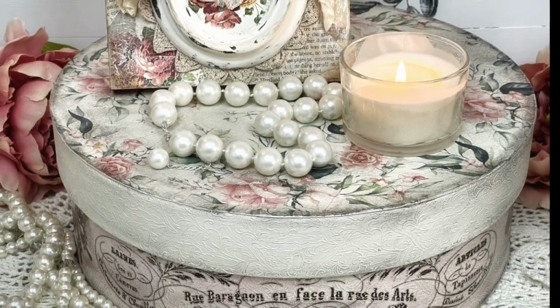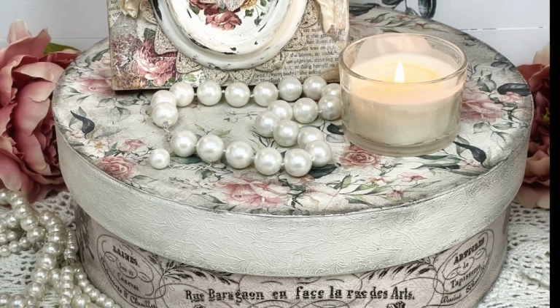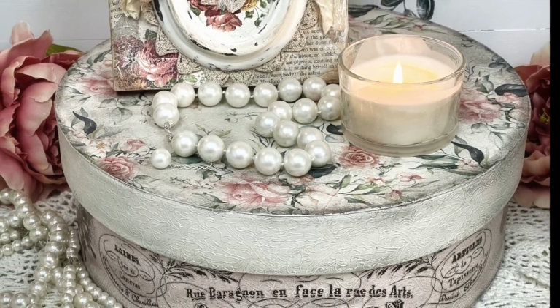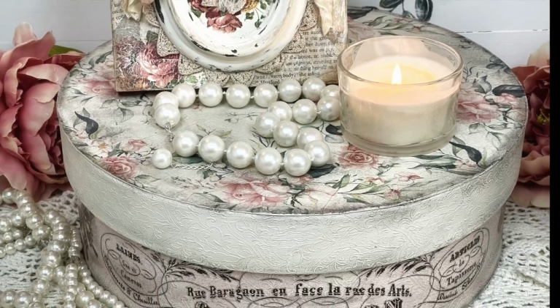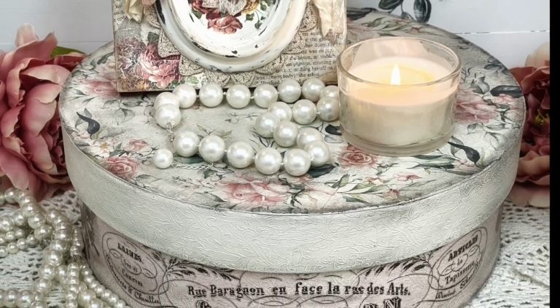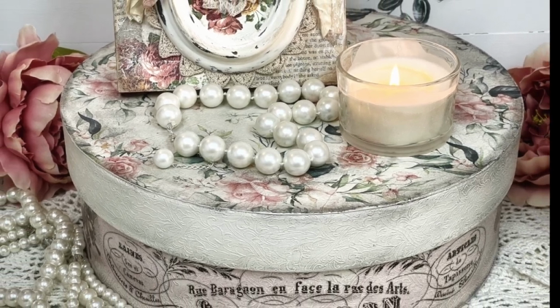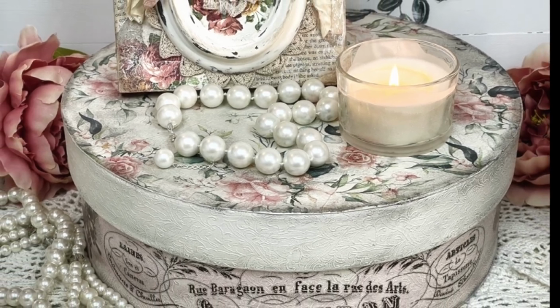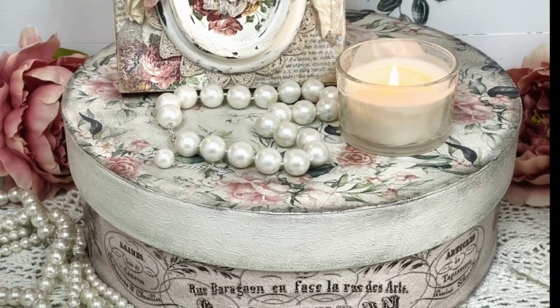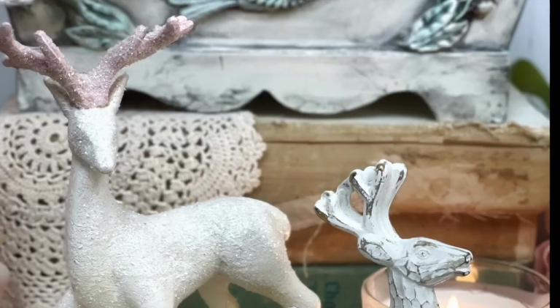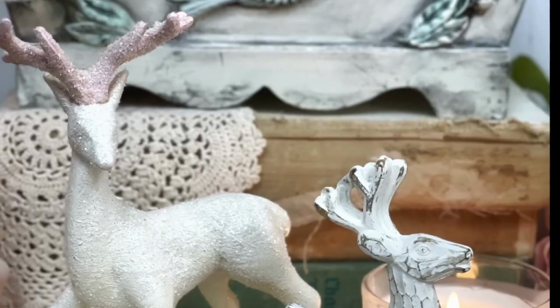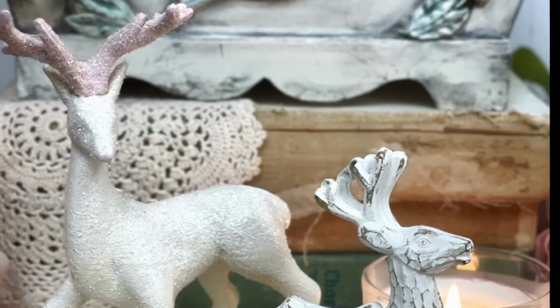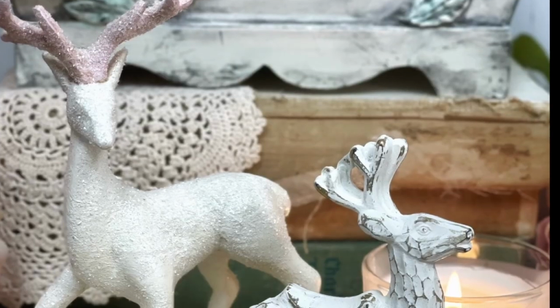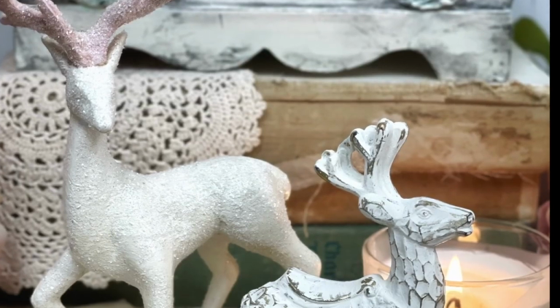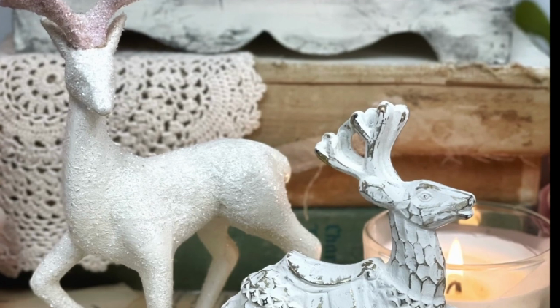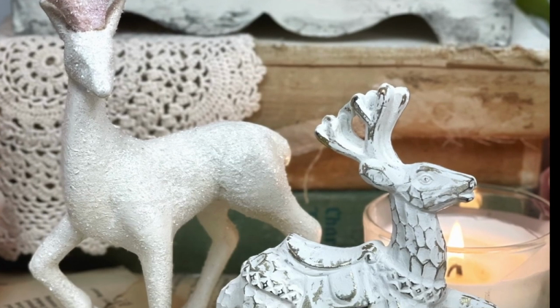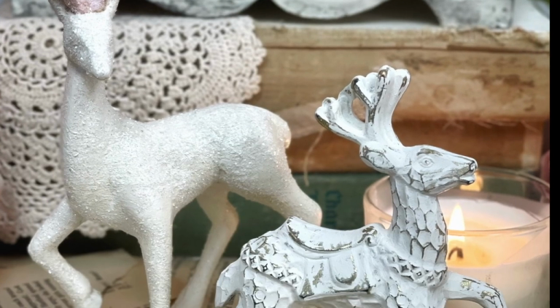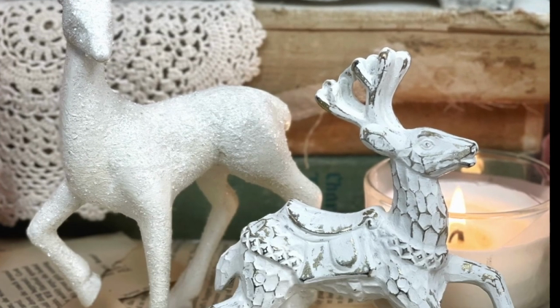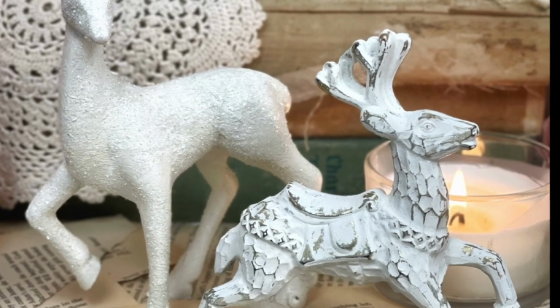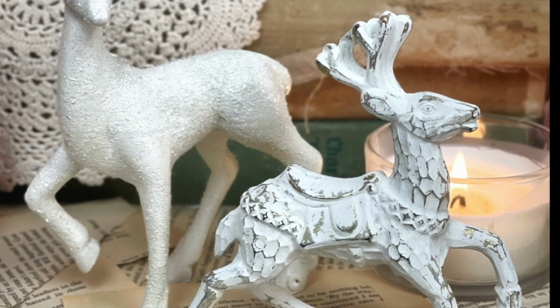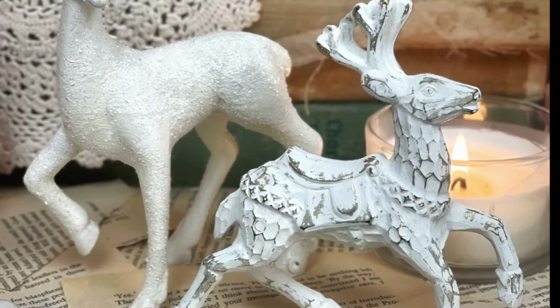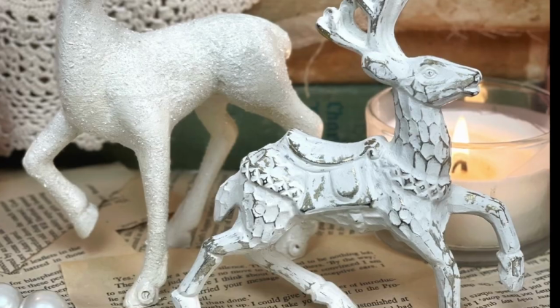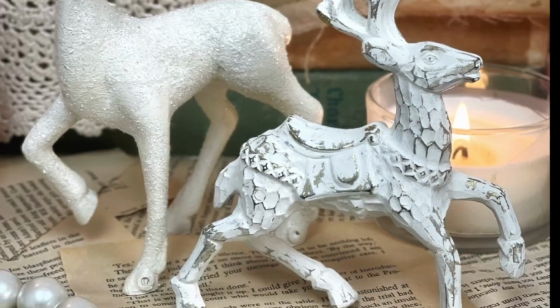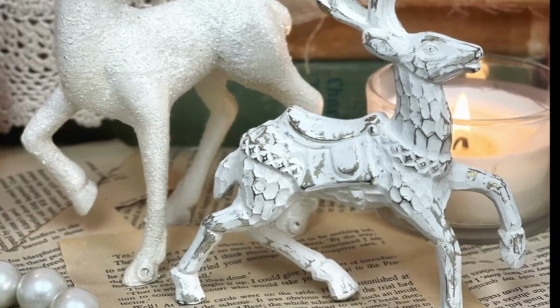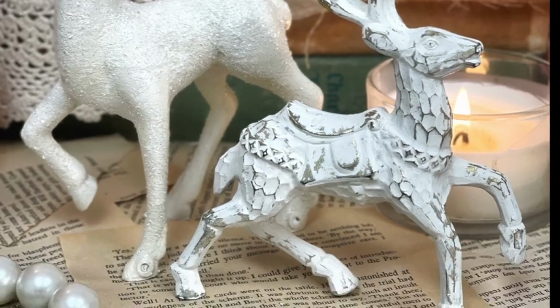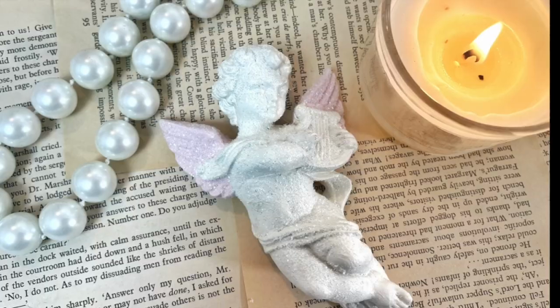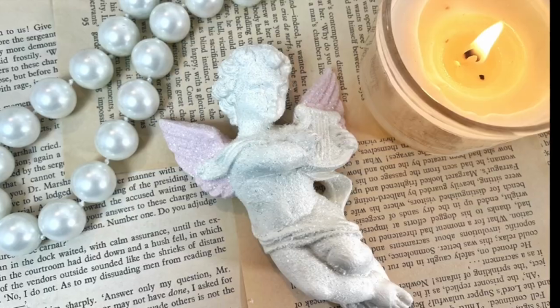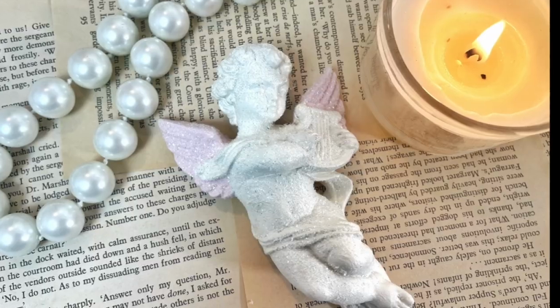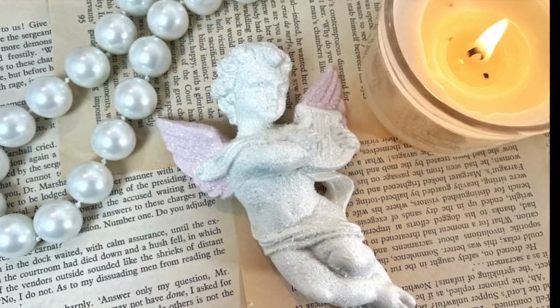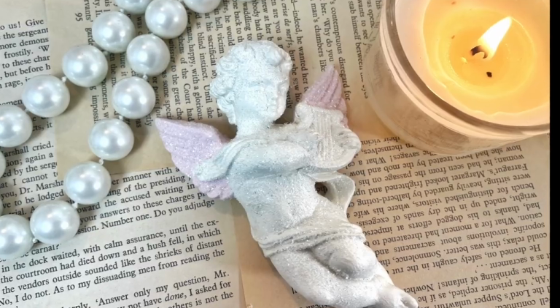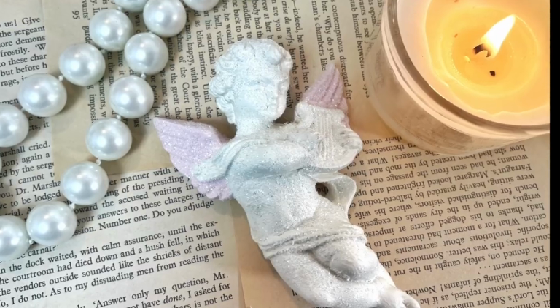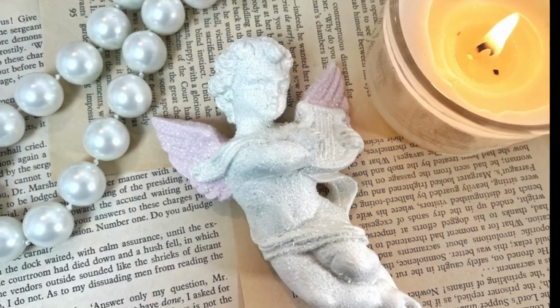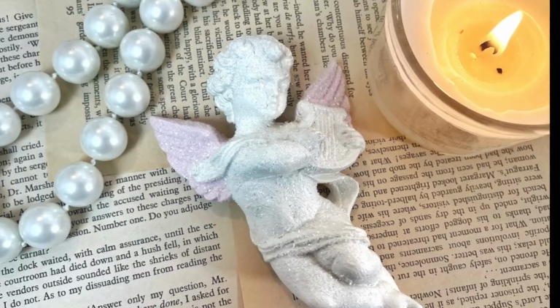I have five thrifted items that we are going to upcycle into beautiful decor.